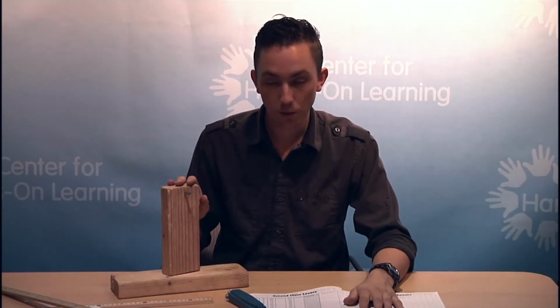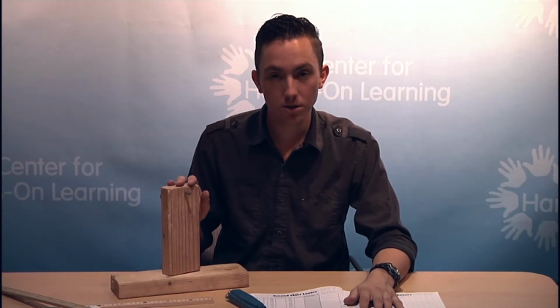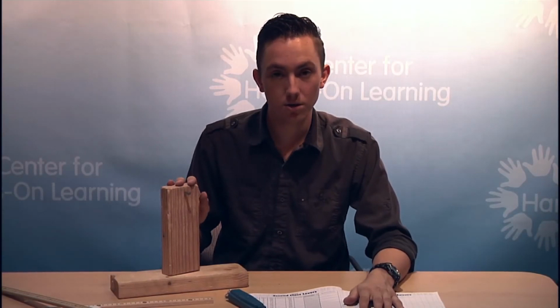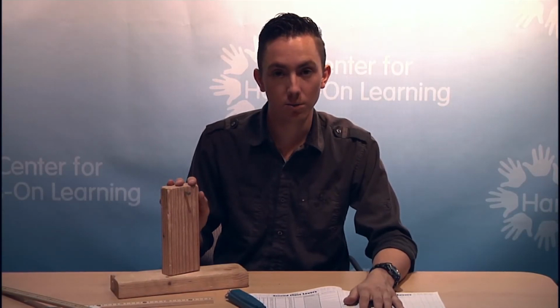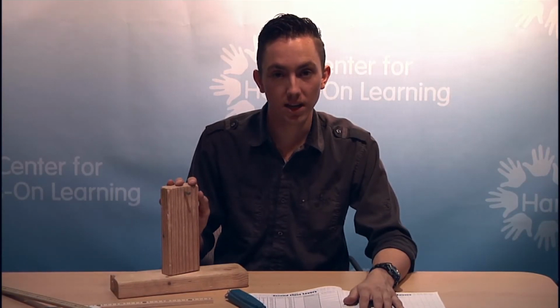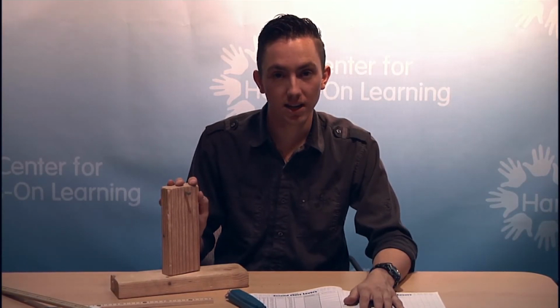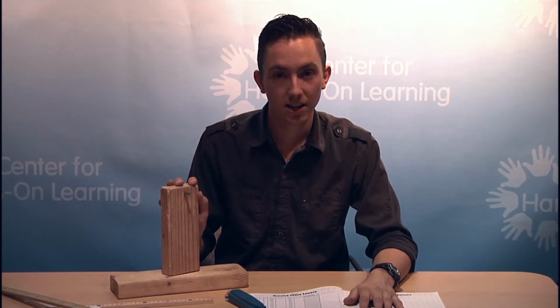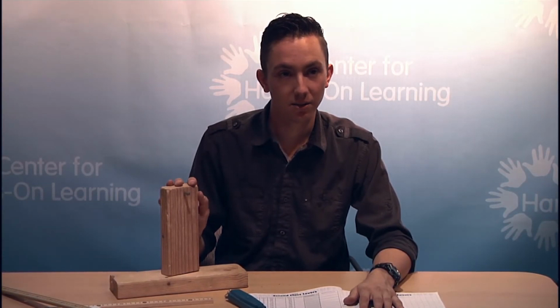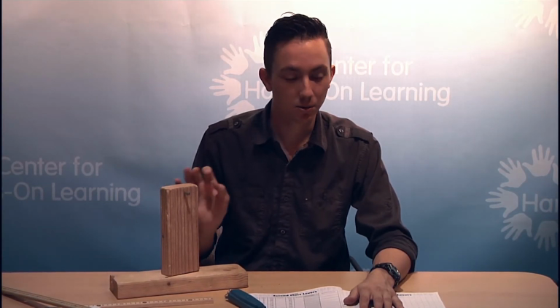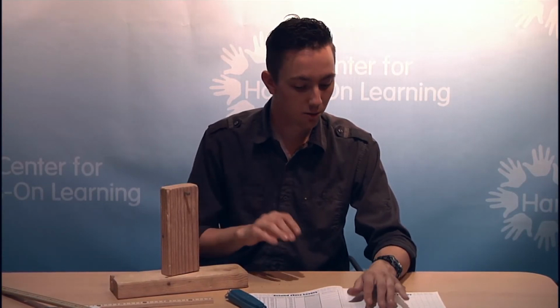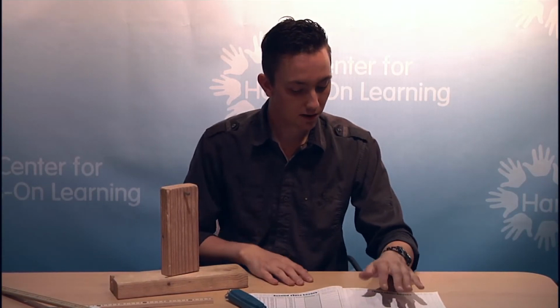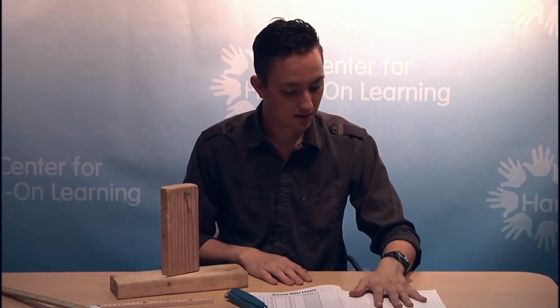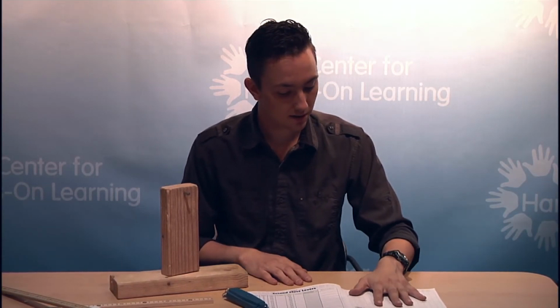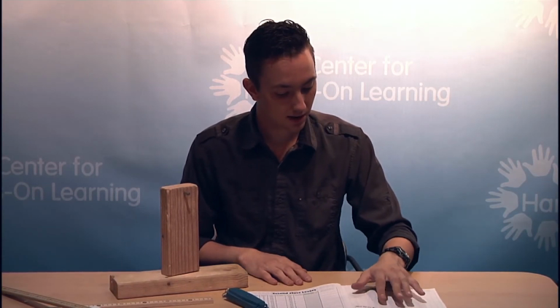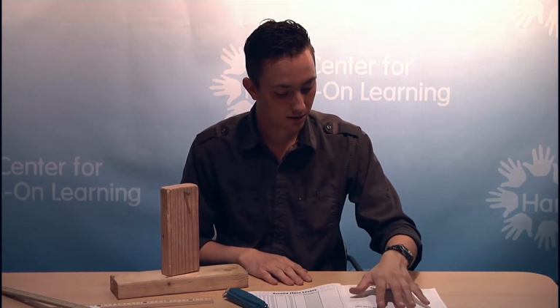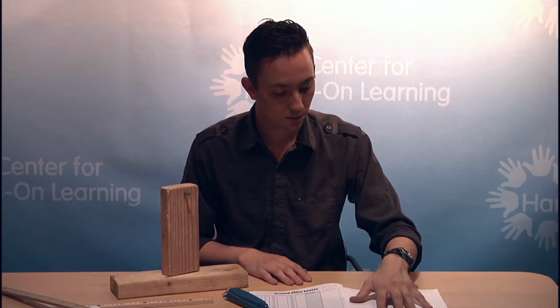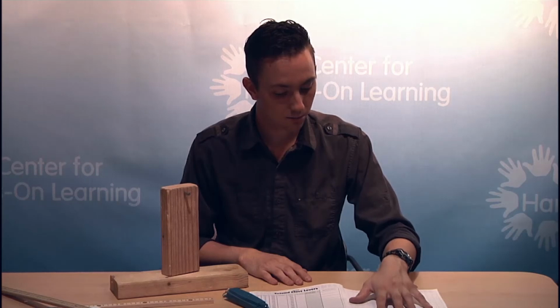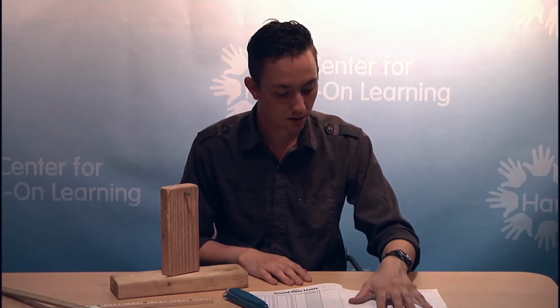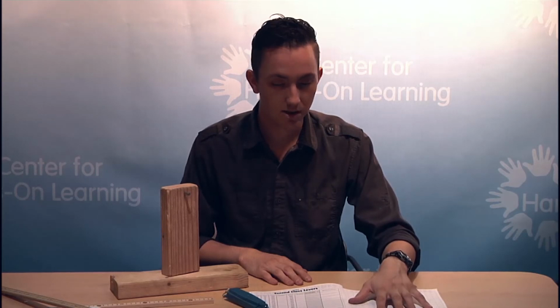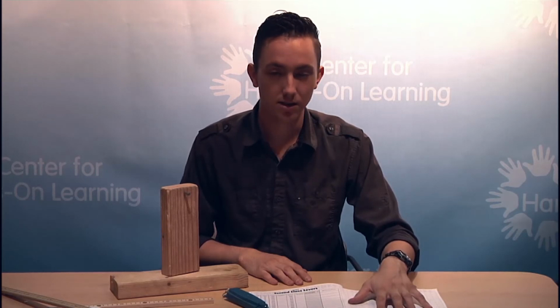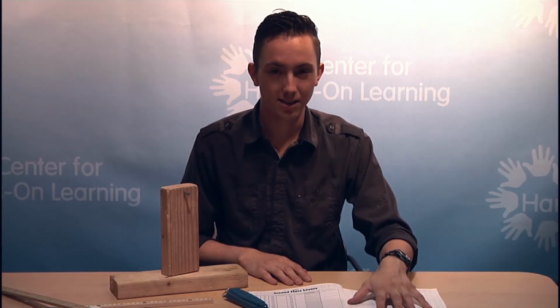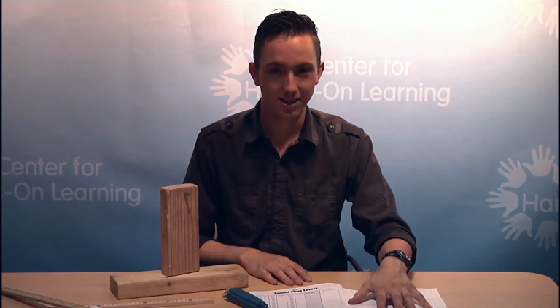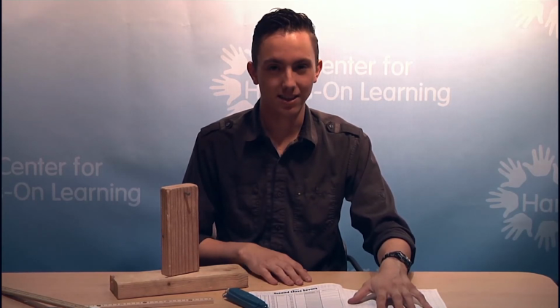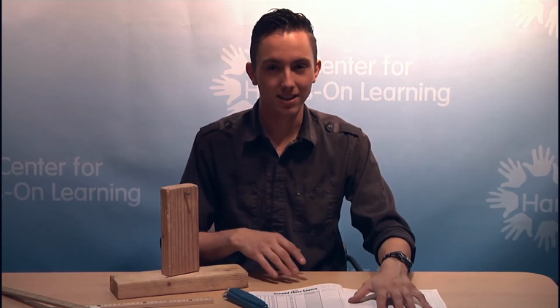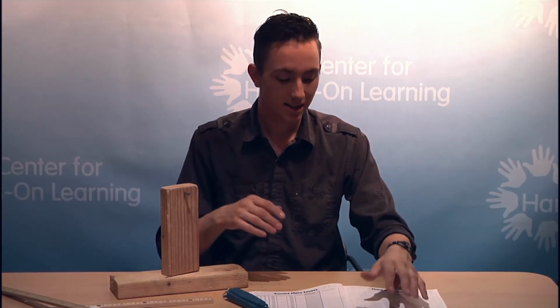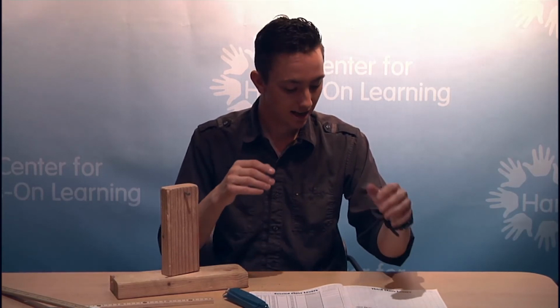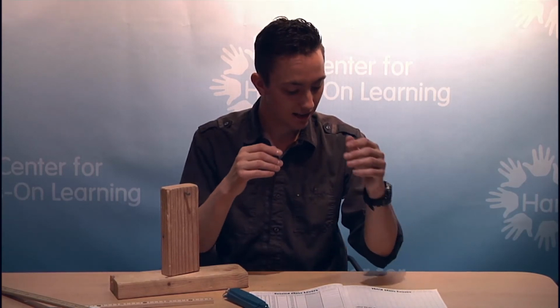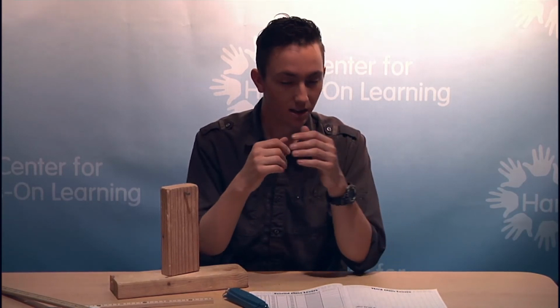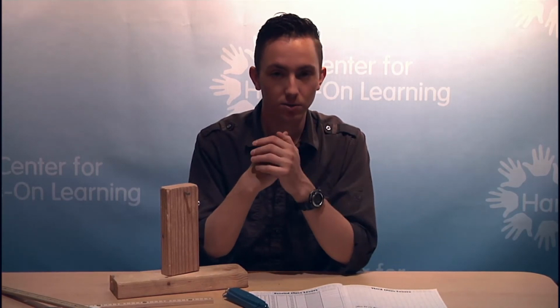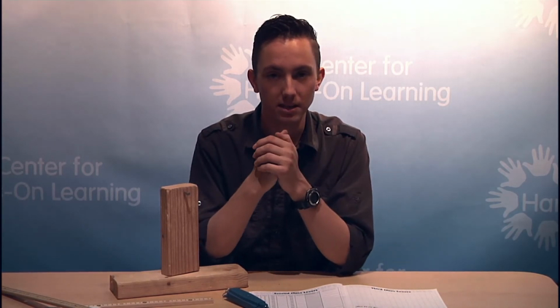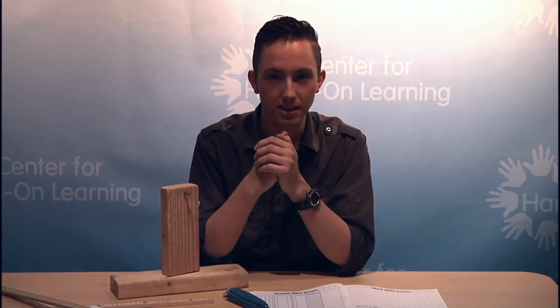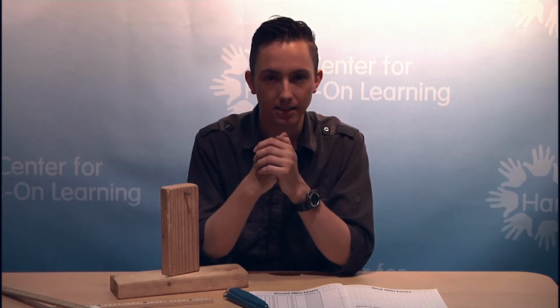Once students are done with that, they can record what they've discovered in their student booklets, discuss it as a class, and that concludes Lesson 6.